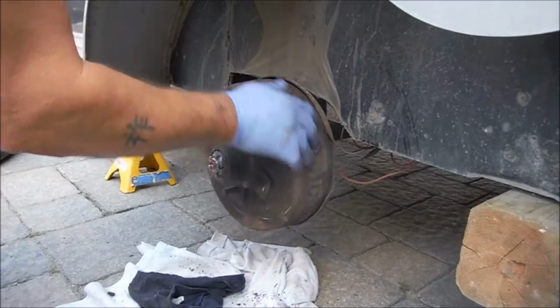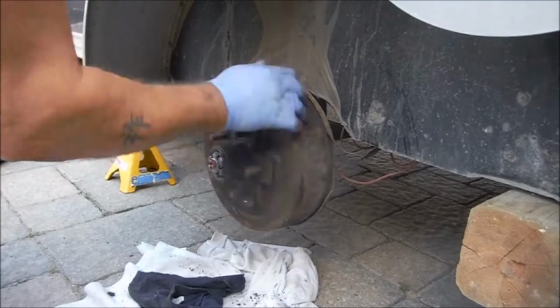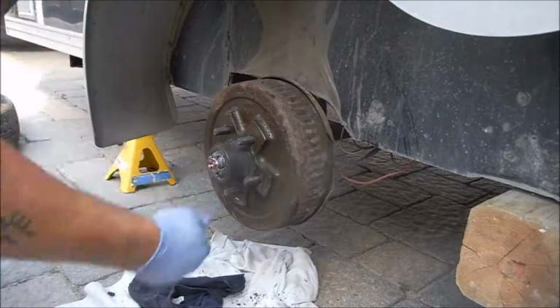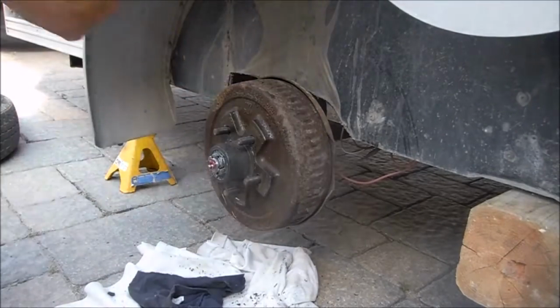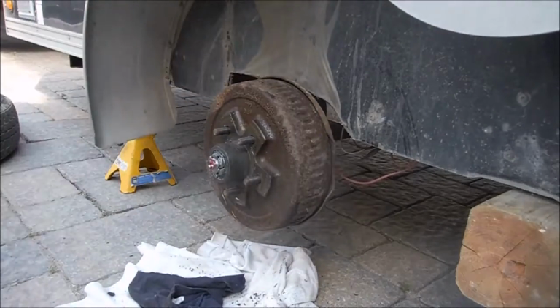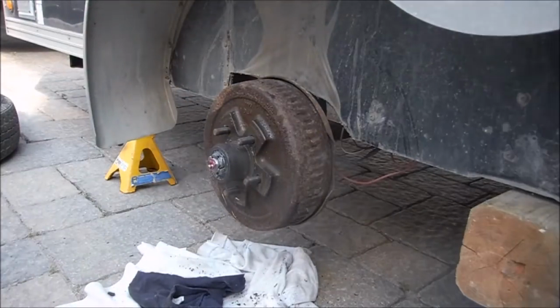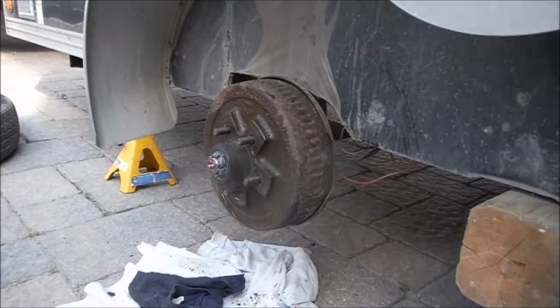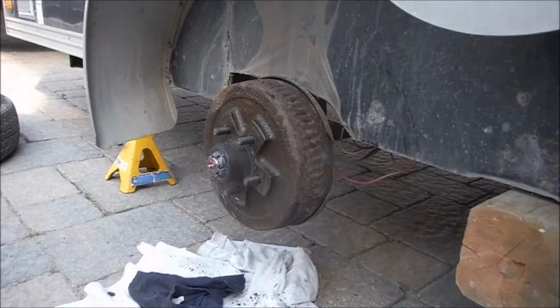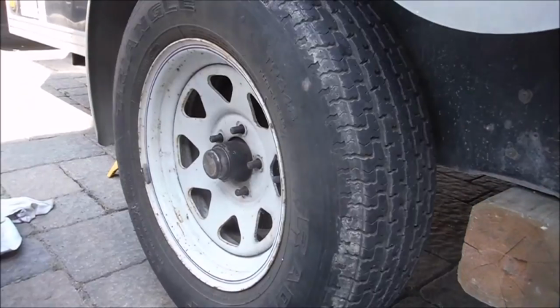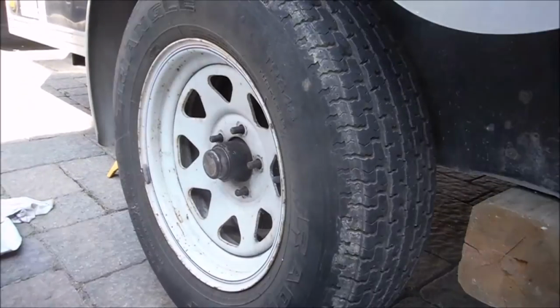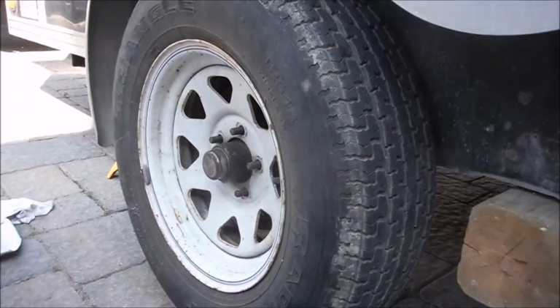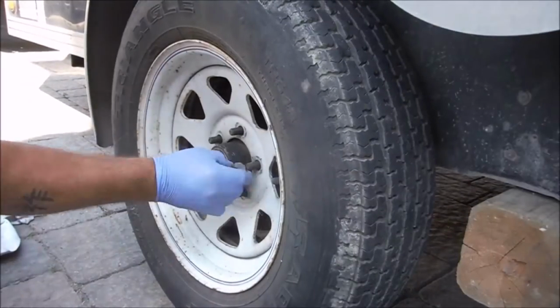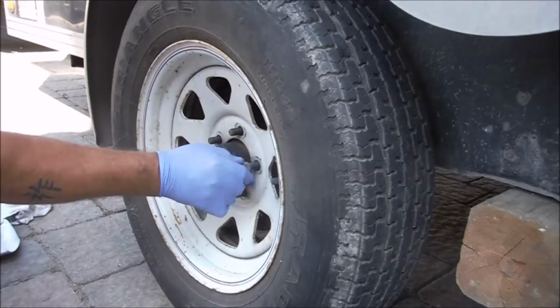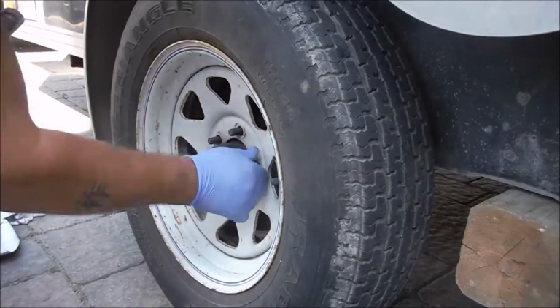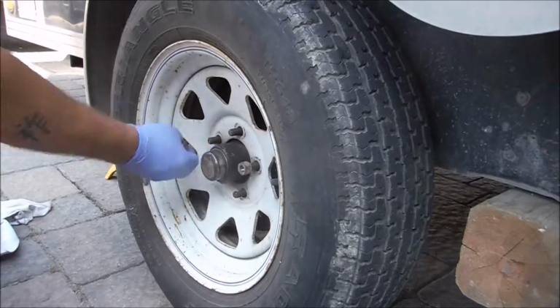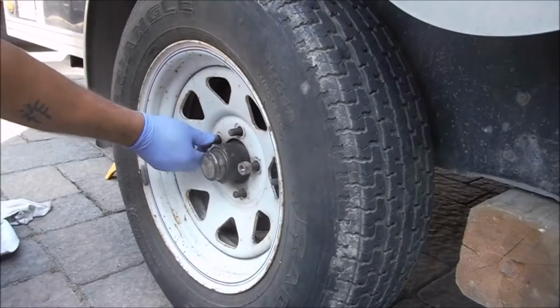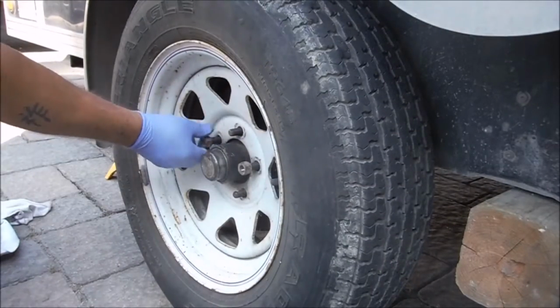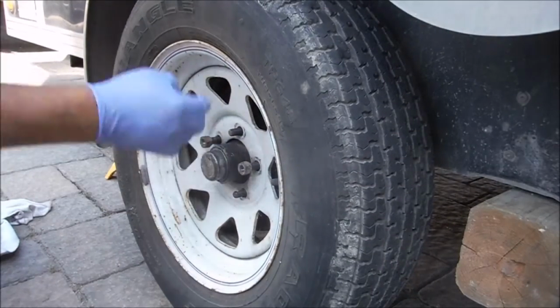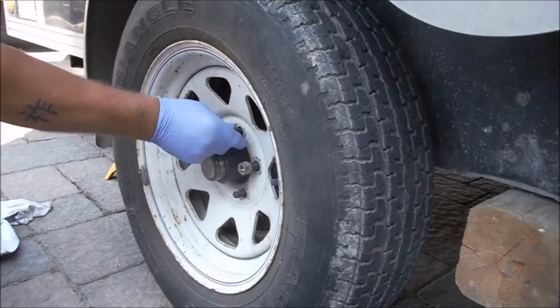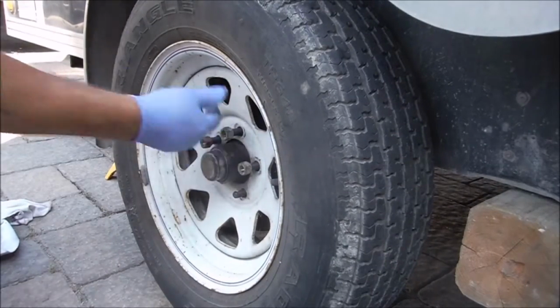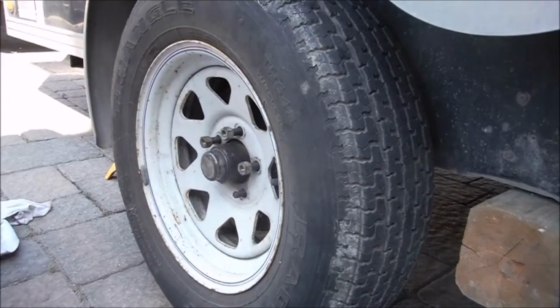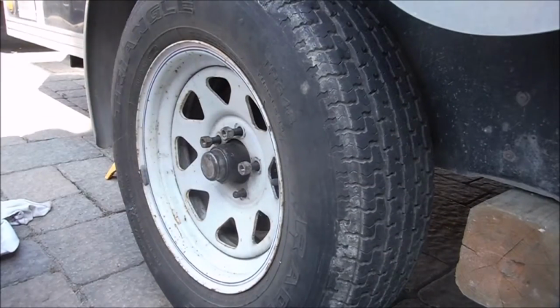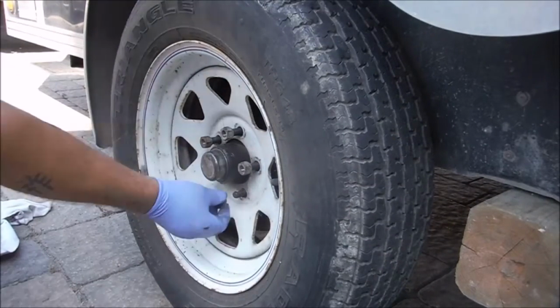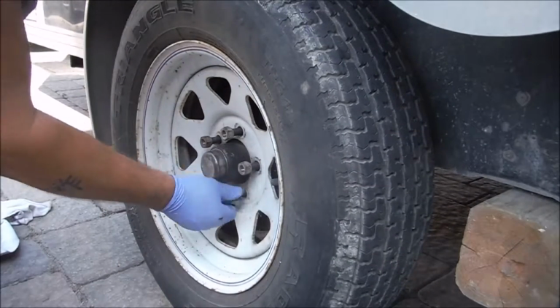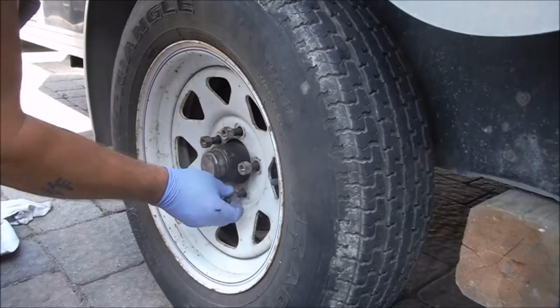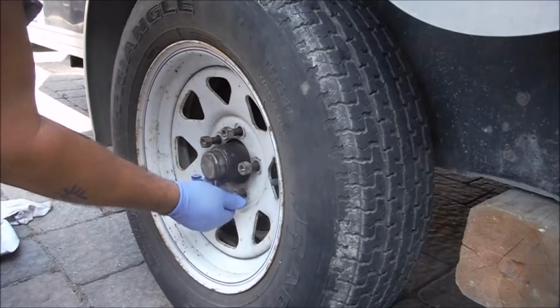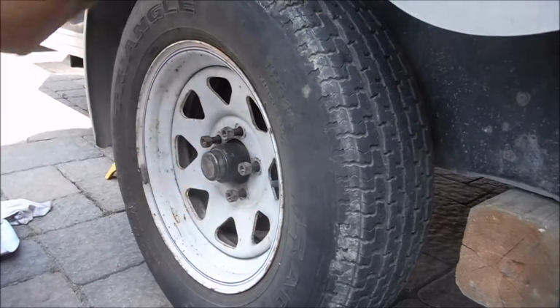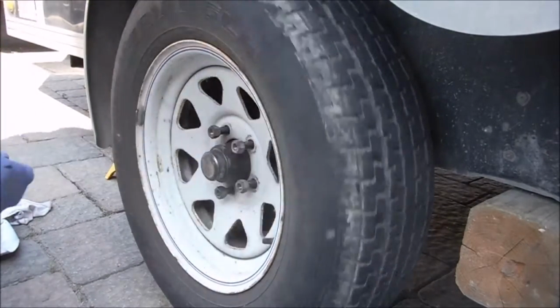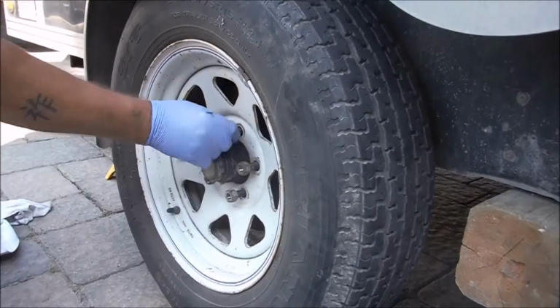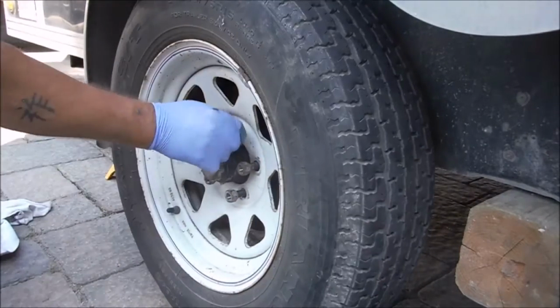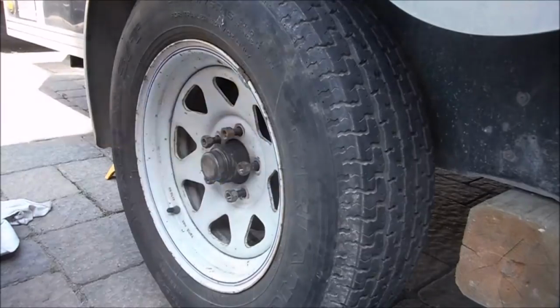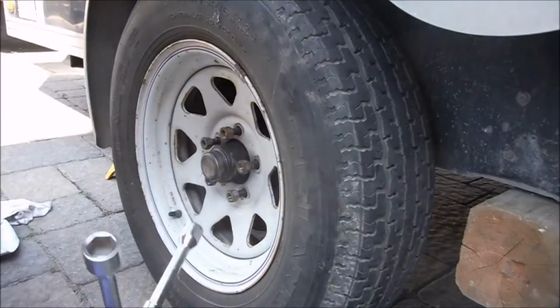Having these grease nipples is amazing and makes life so much easier. On my other trailers I literally have to take the bearings out, pack them in grease, and pack everything back in manually.